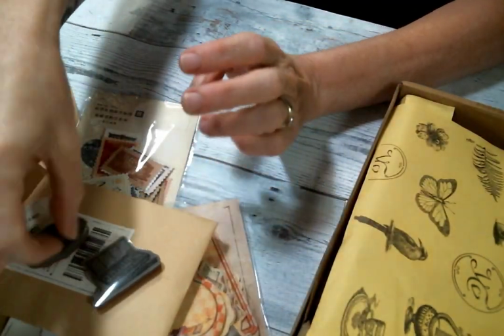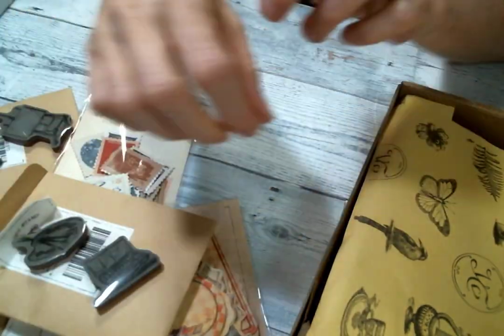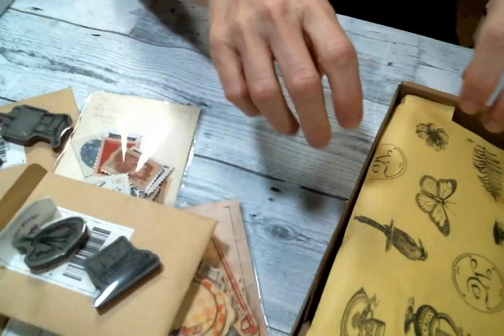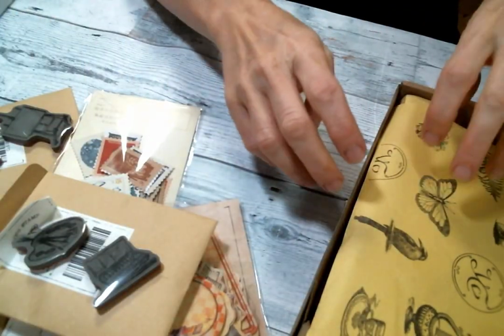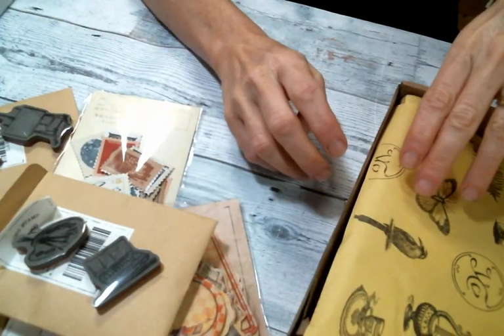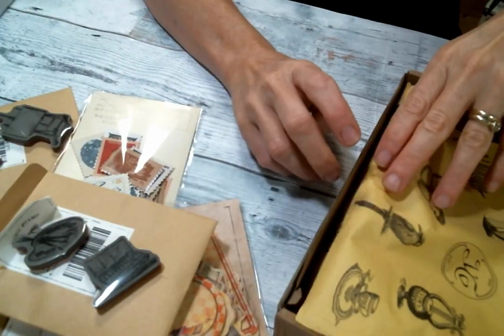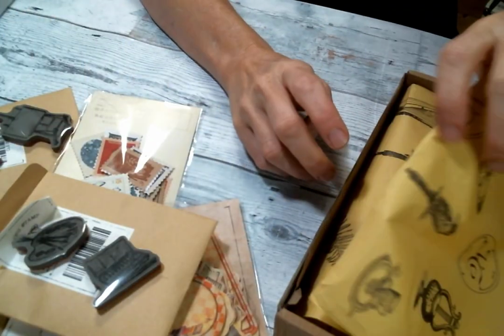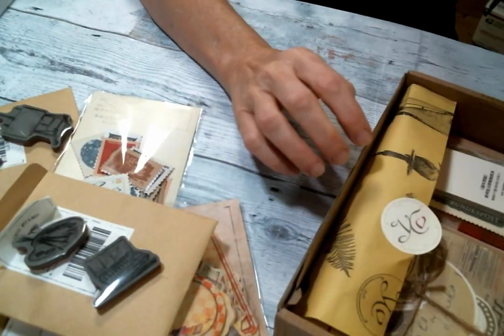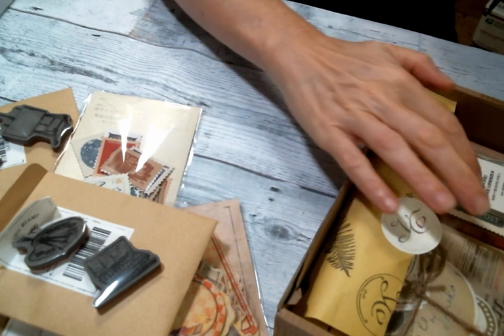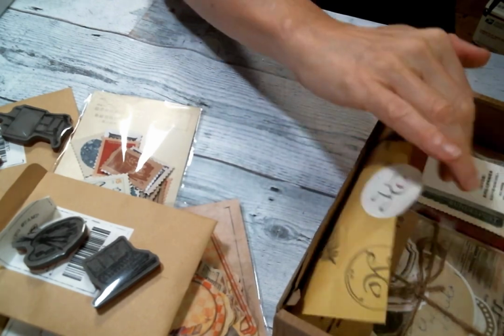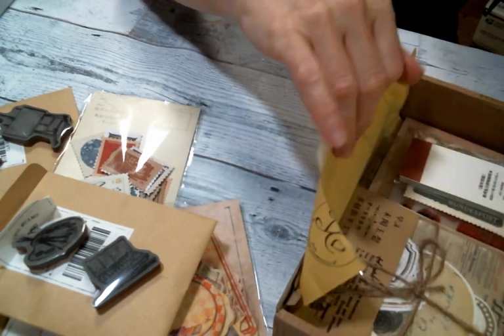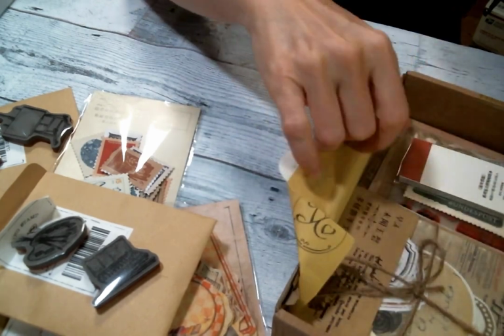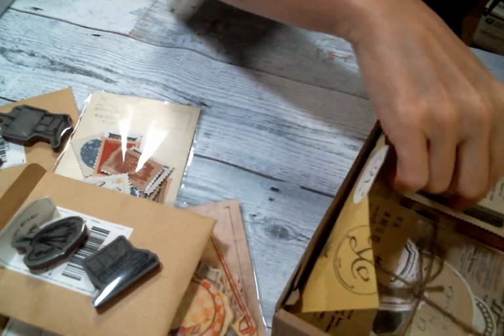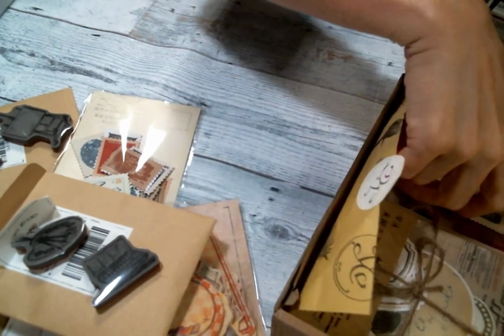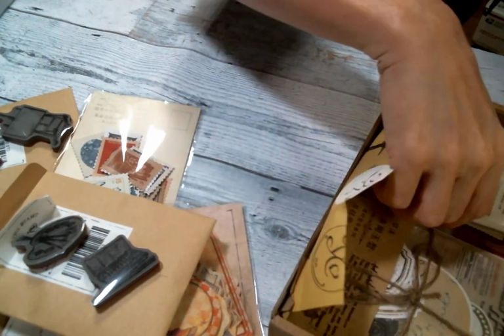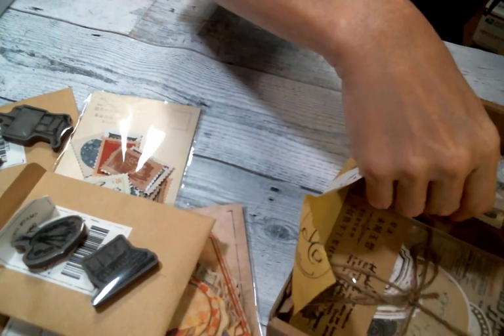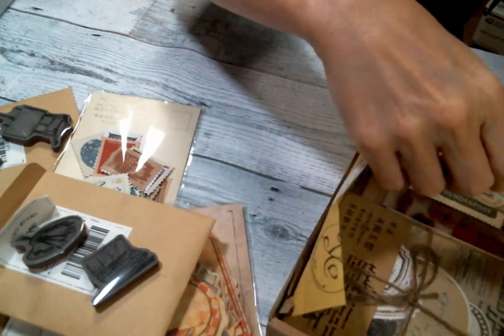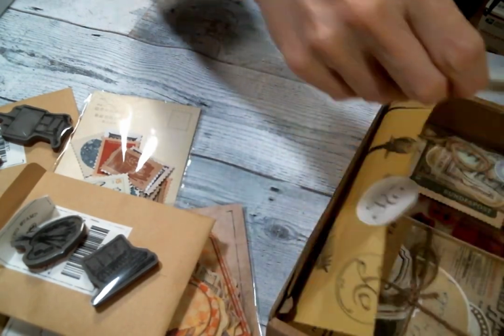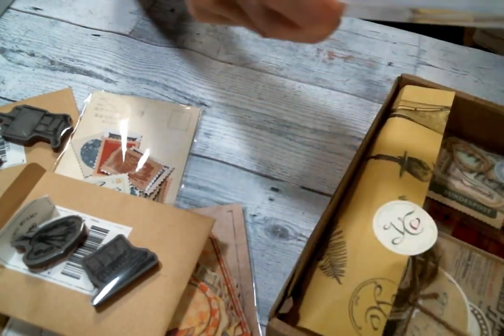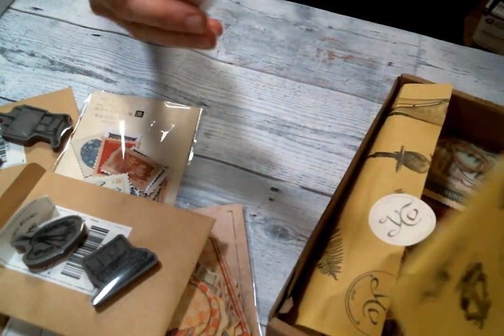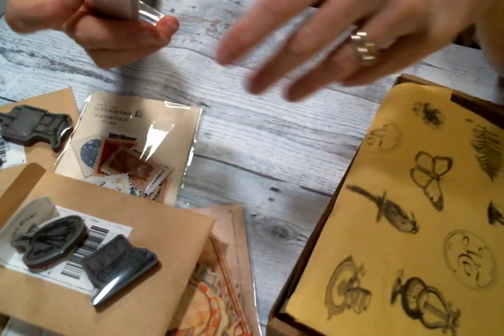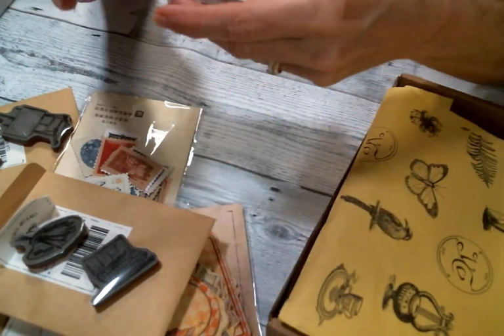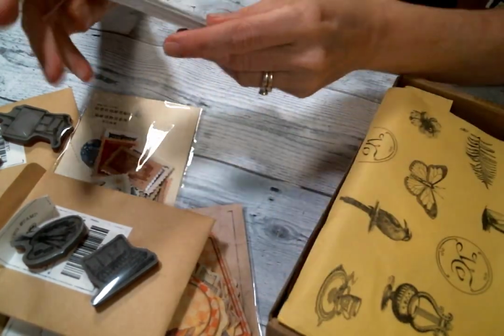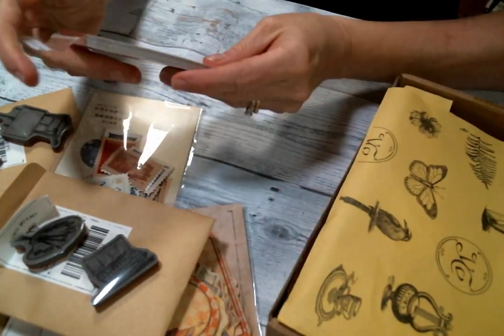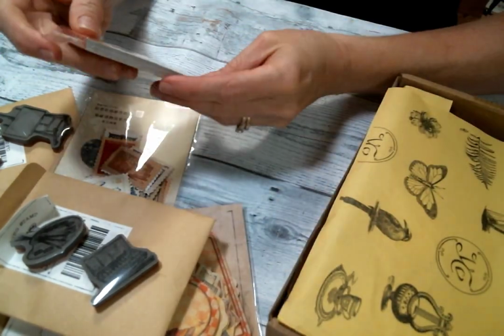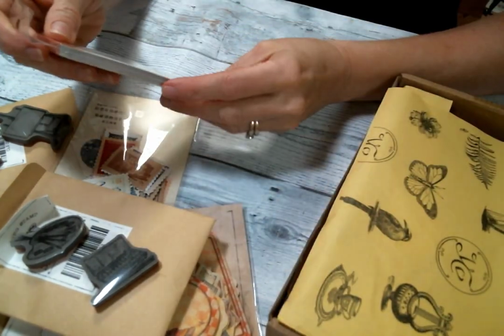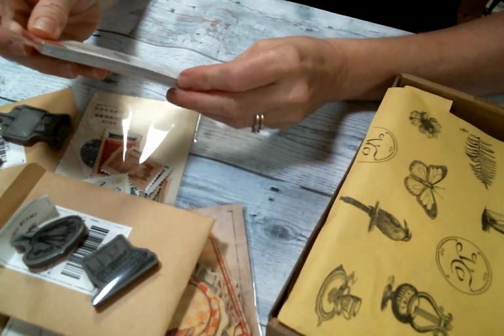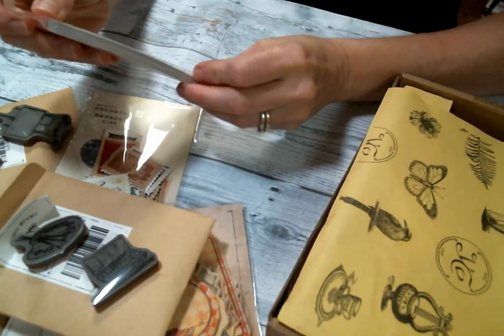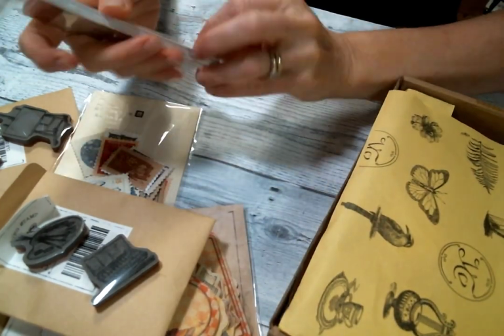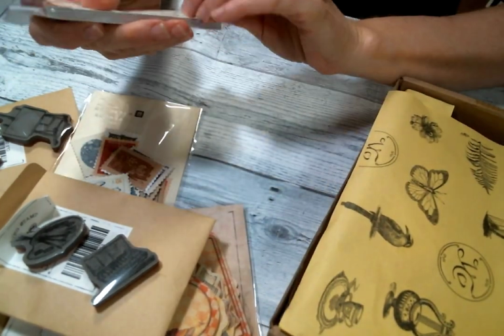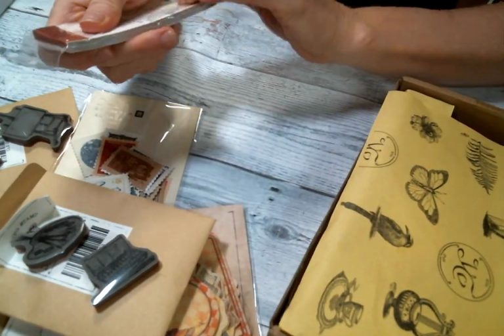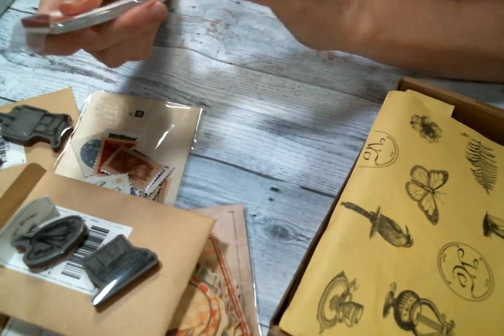Well, they really do give you a lot with each kit, don't they. Let's see what I got here.